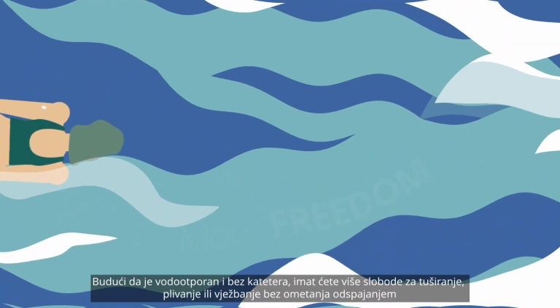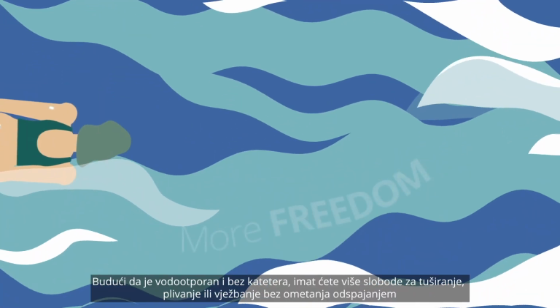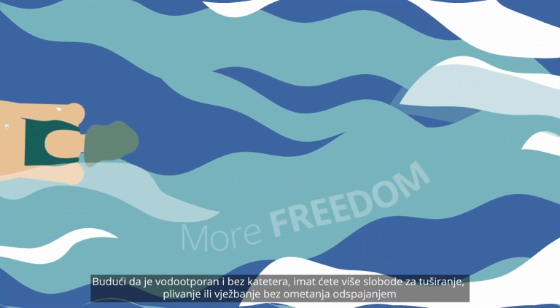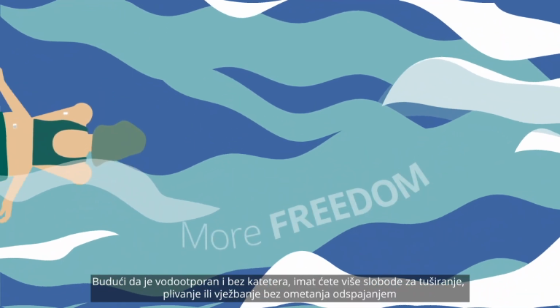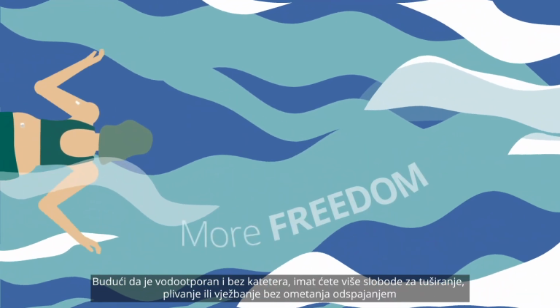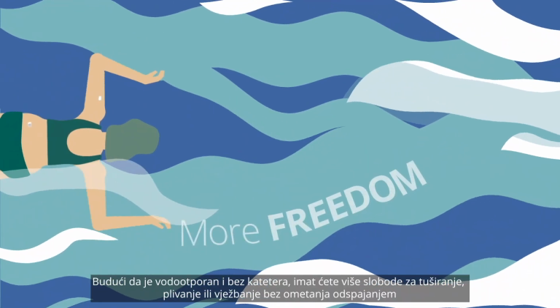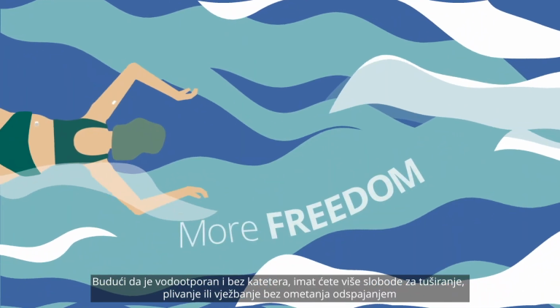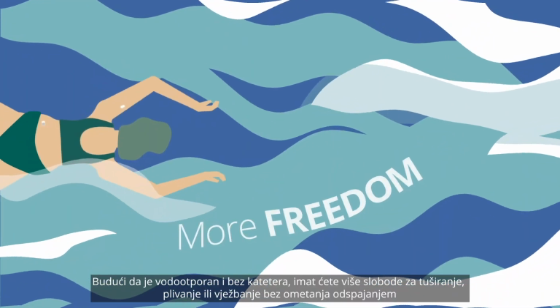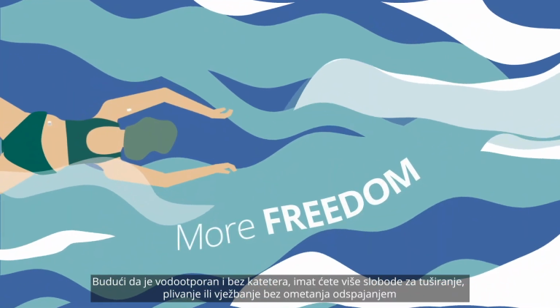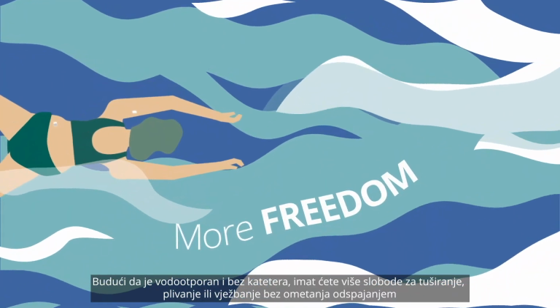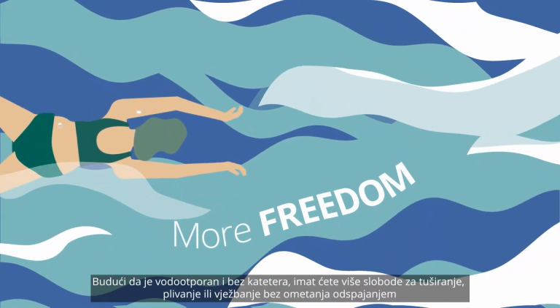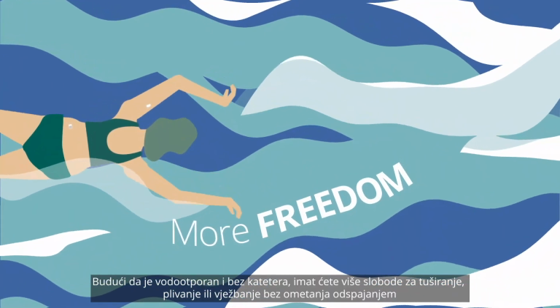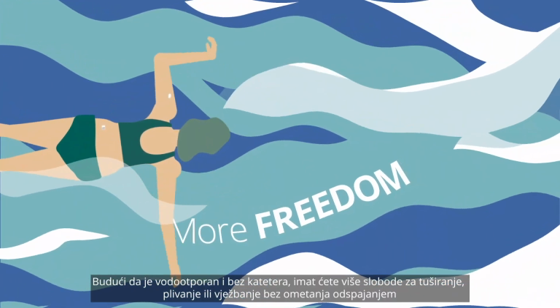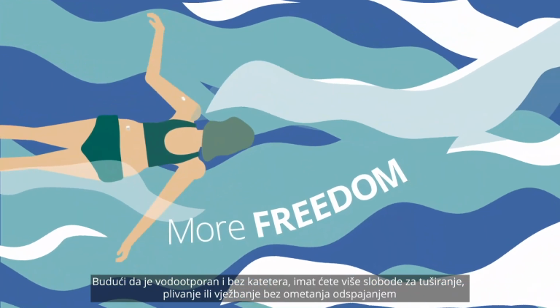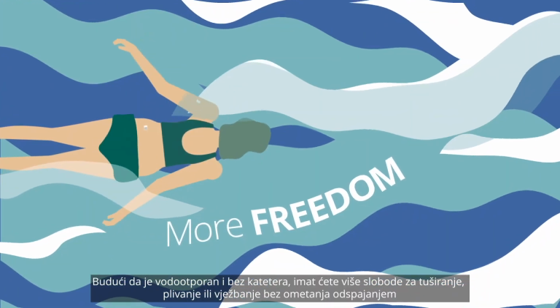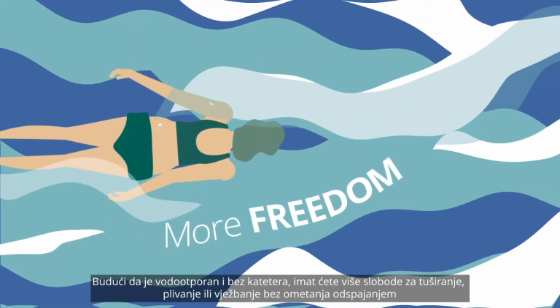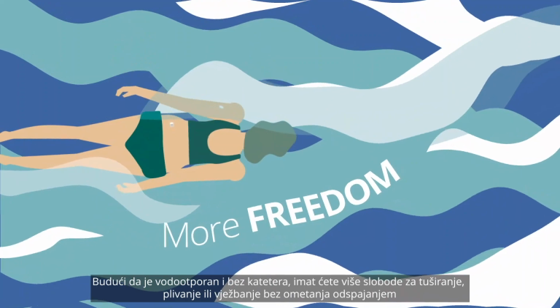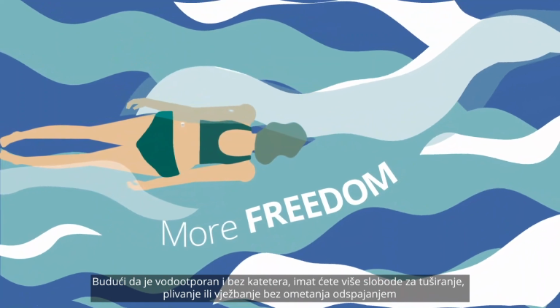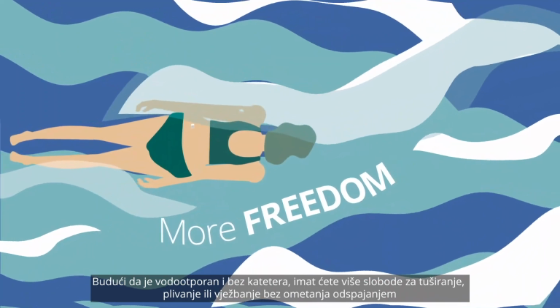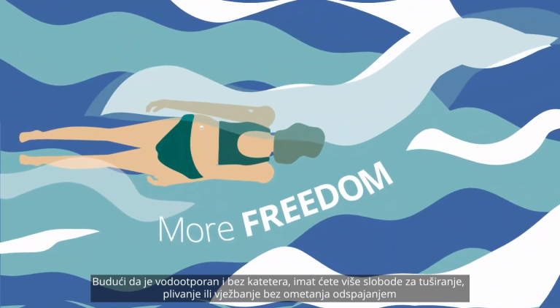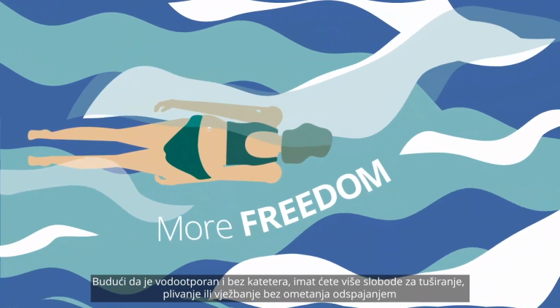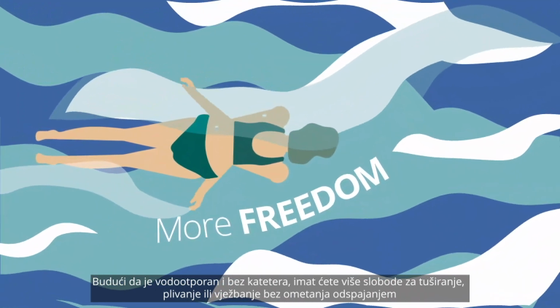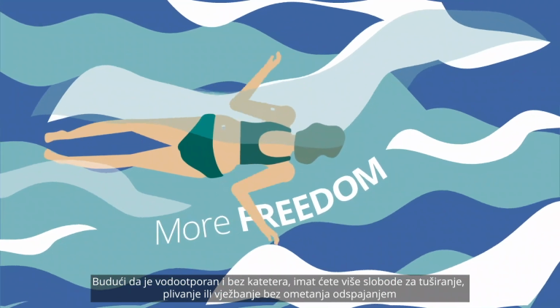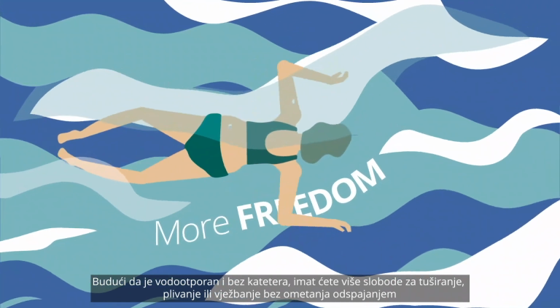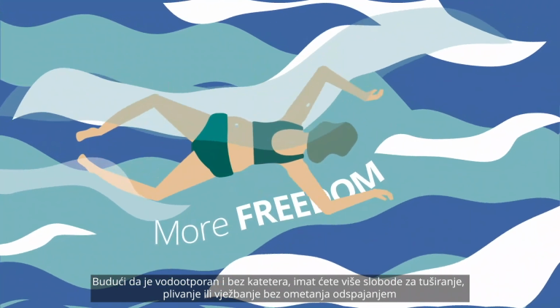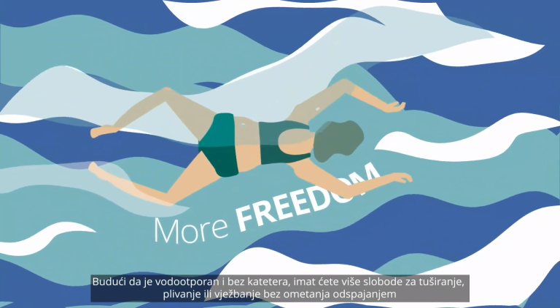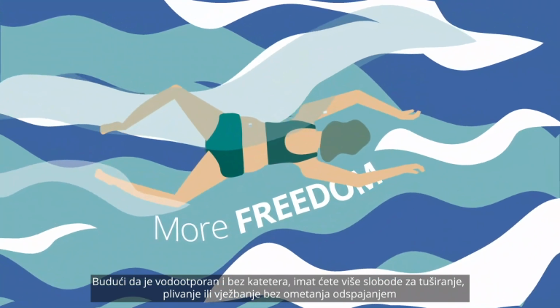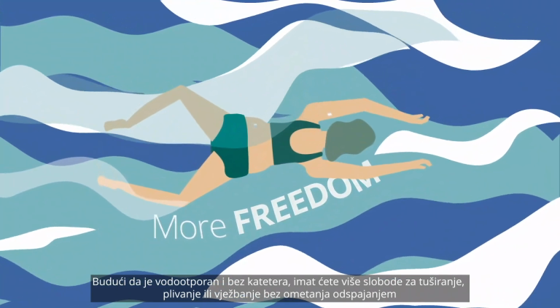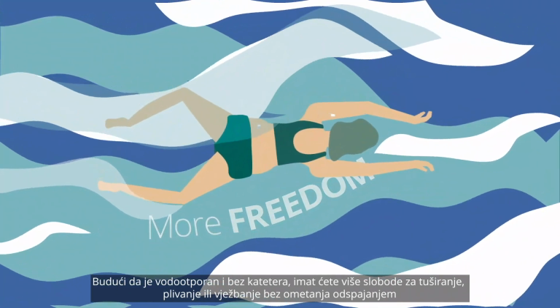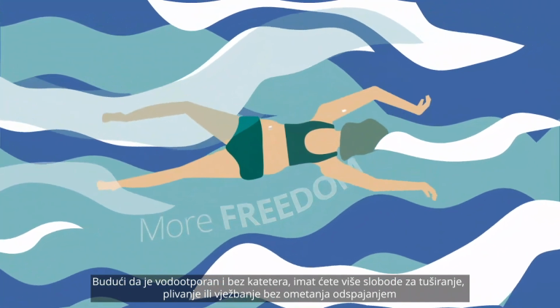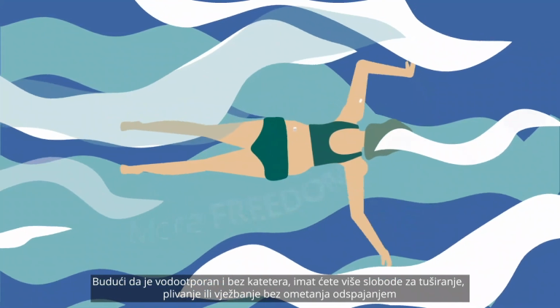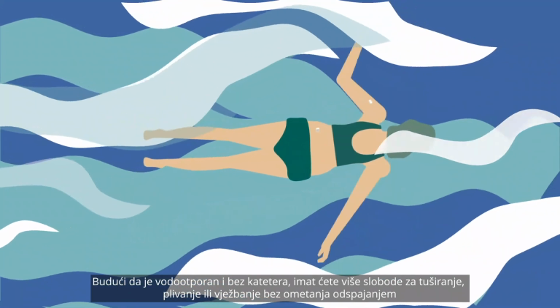Being waterproof and tubeless, you'll have more freedom to shower, swim or exercise without the disruption of disconnecting.